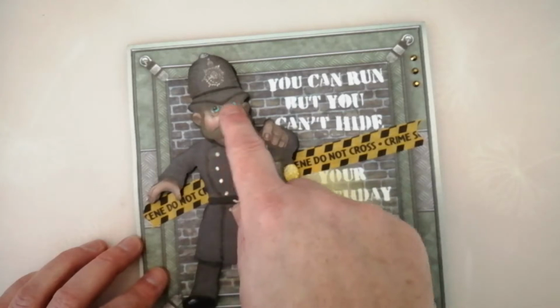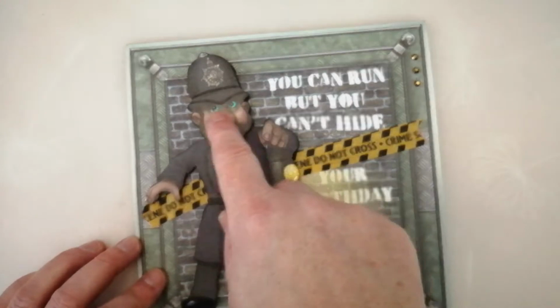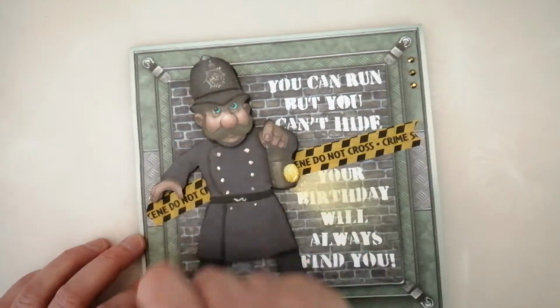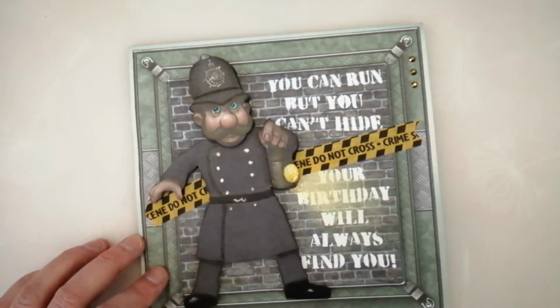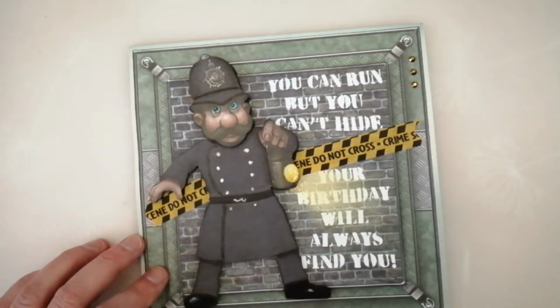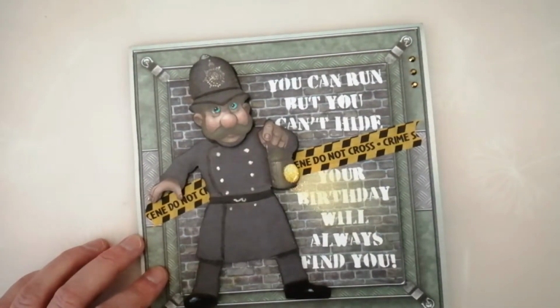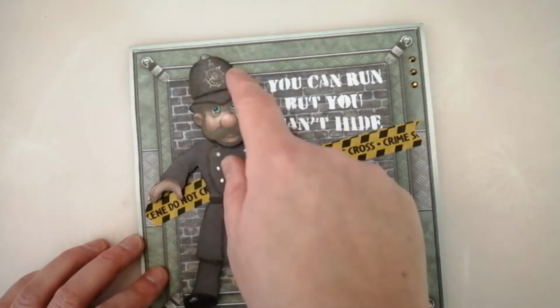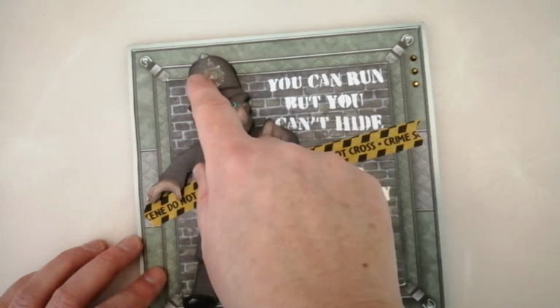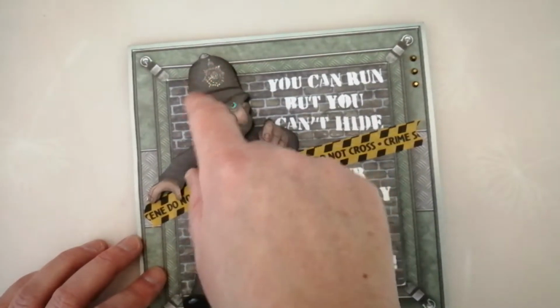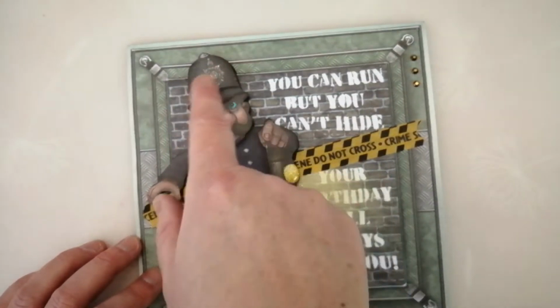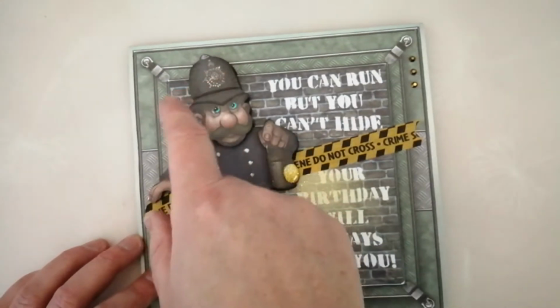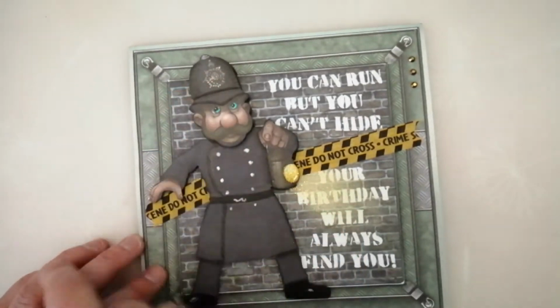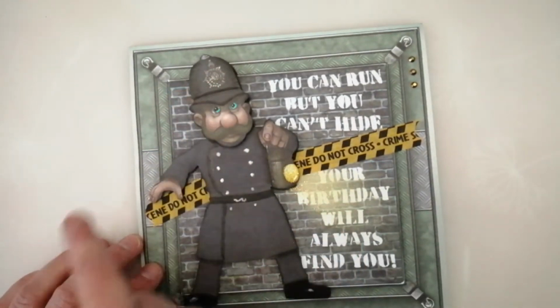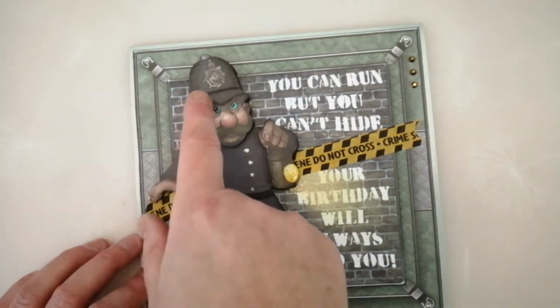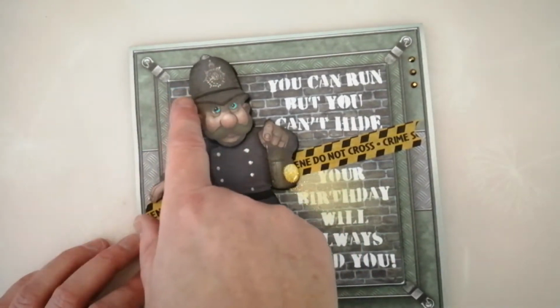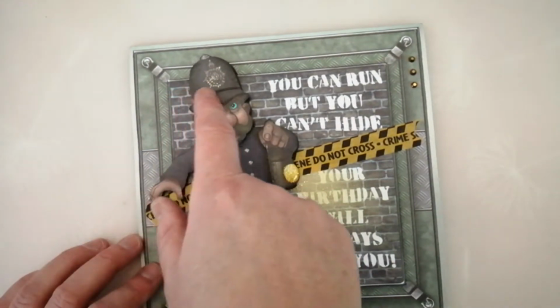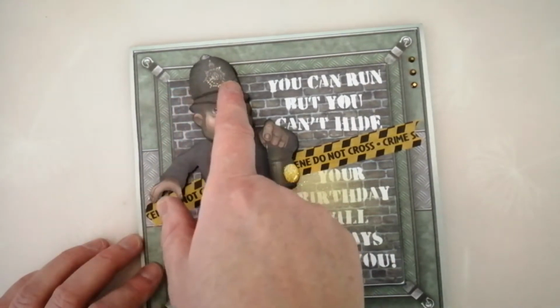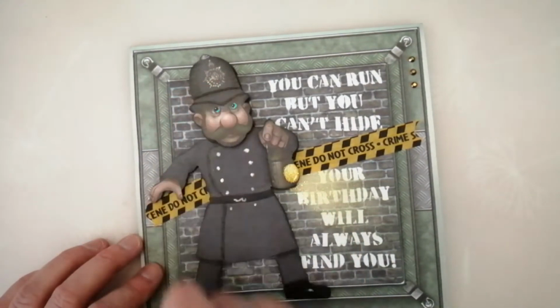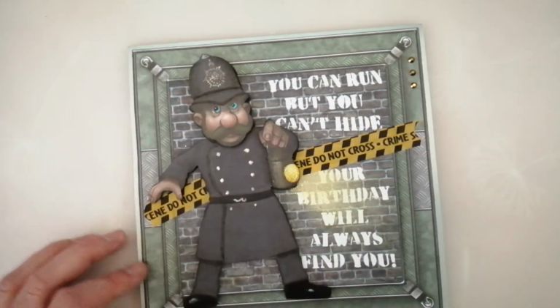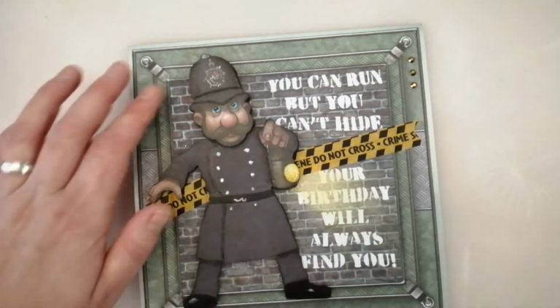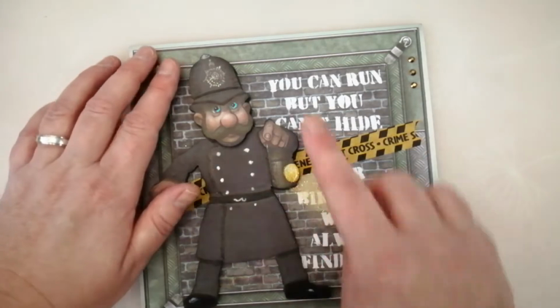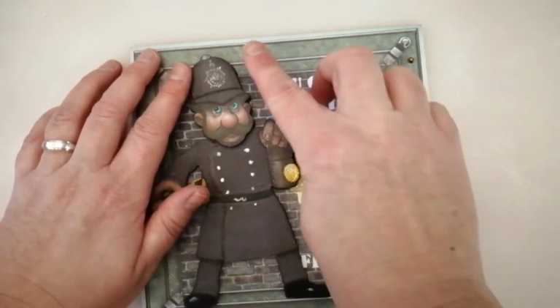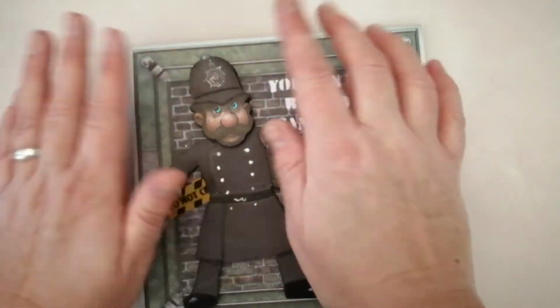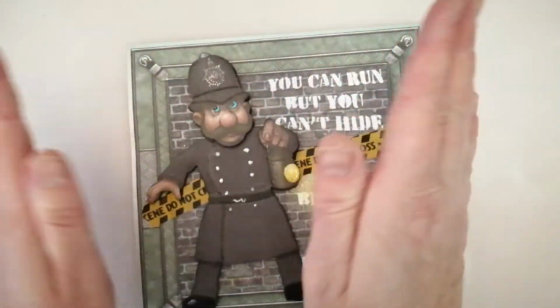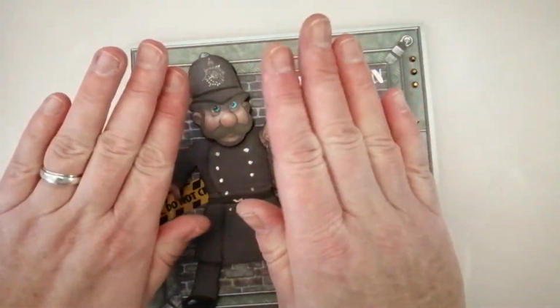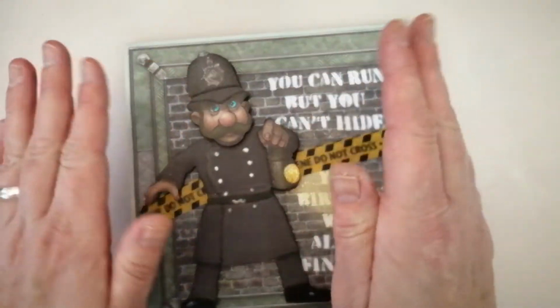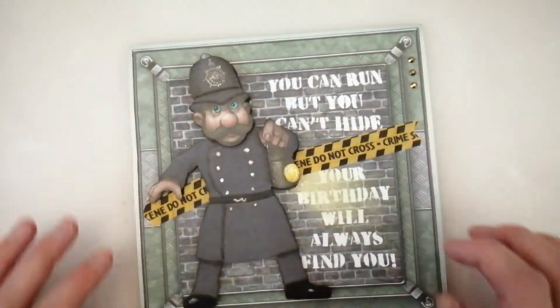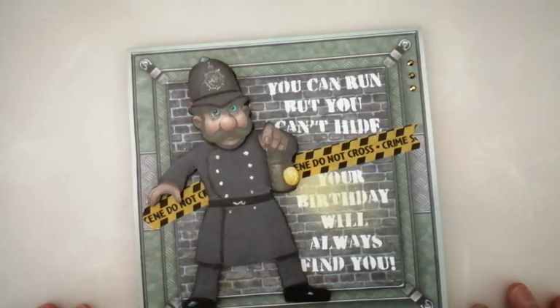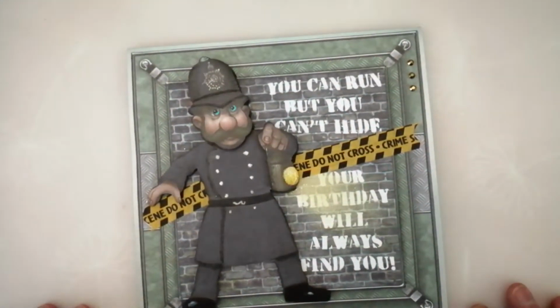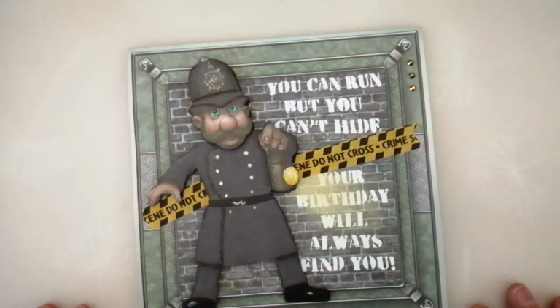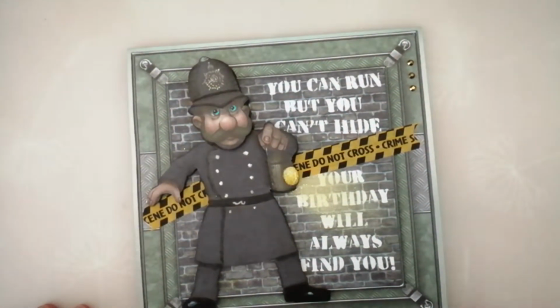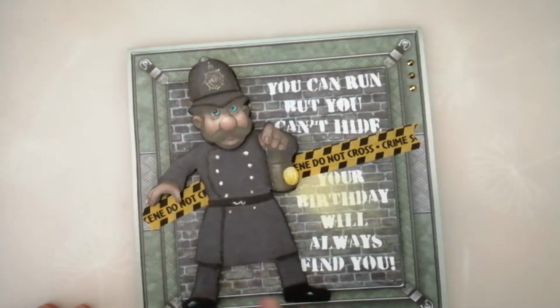And I've done similar with the eyes and the helmet. I've just put some dark in, put some shadows on either side to sort of give it that rounded appearance.